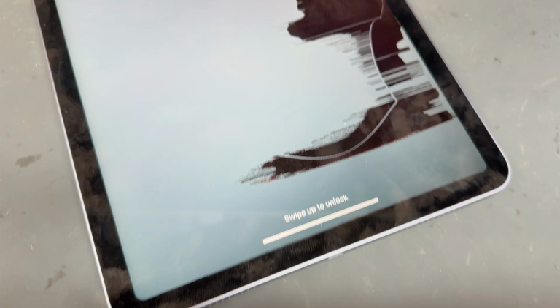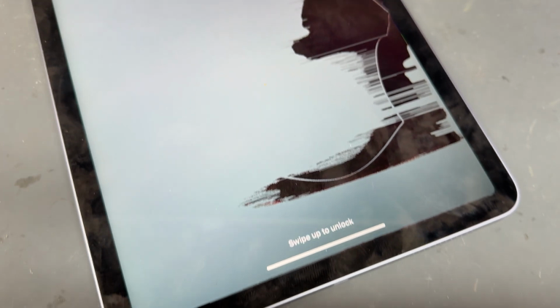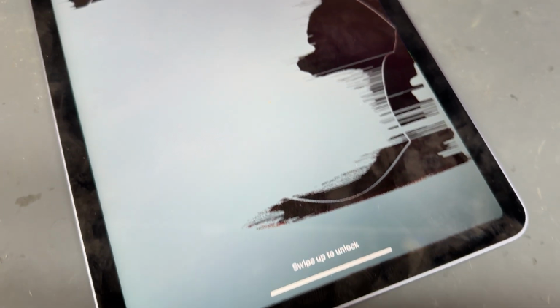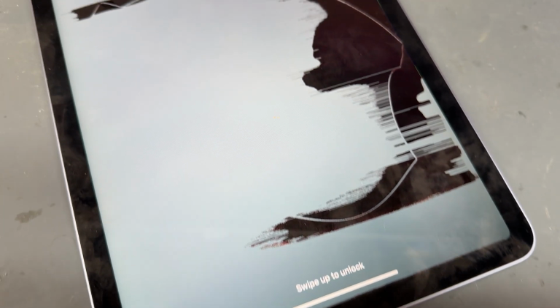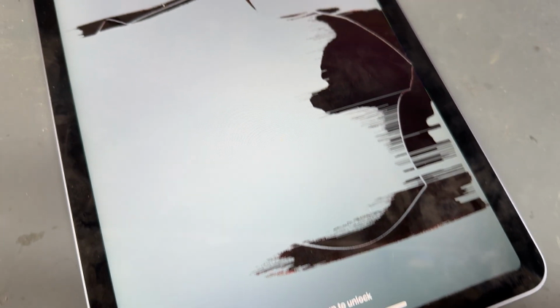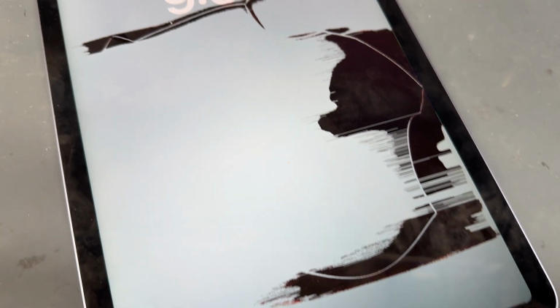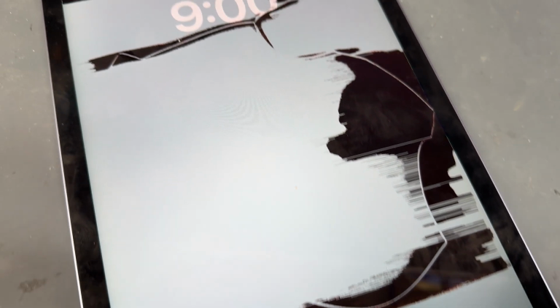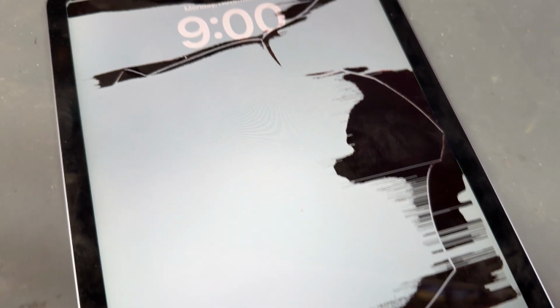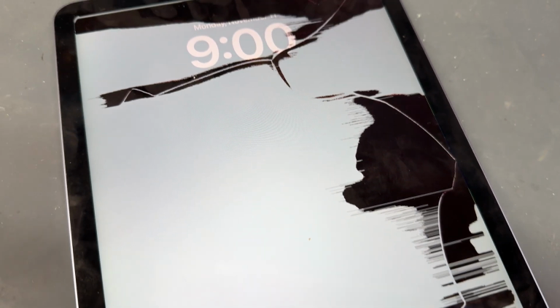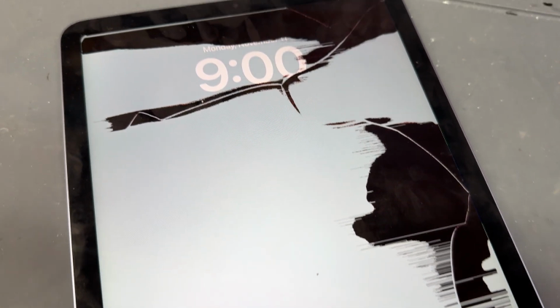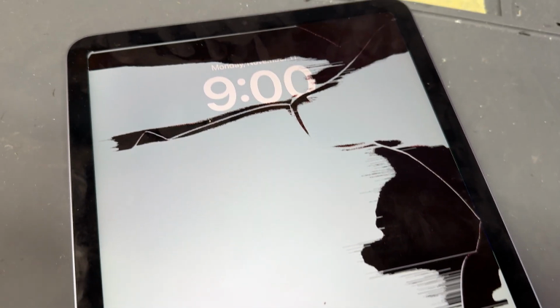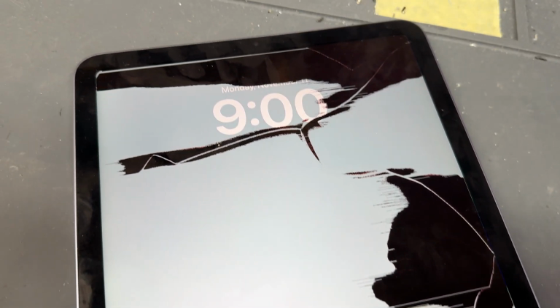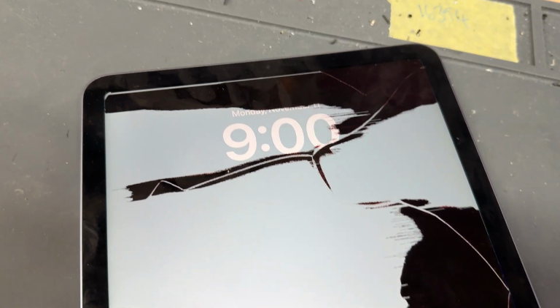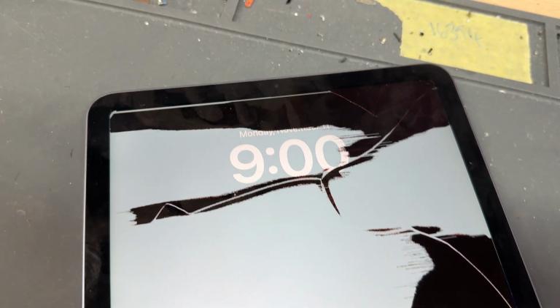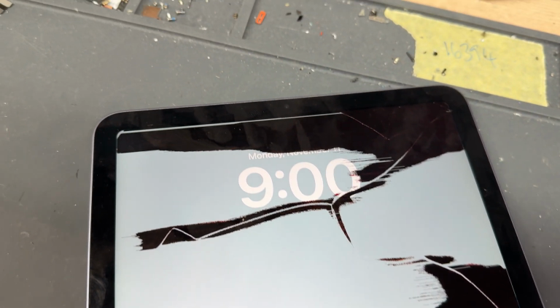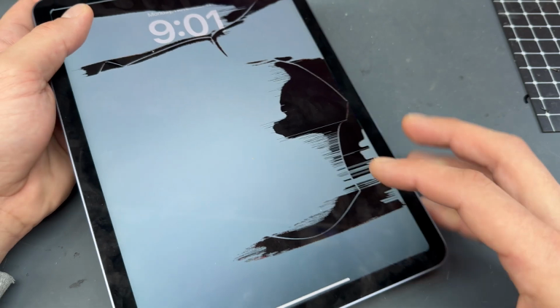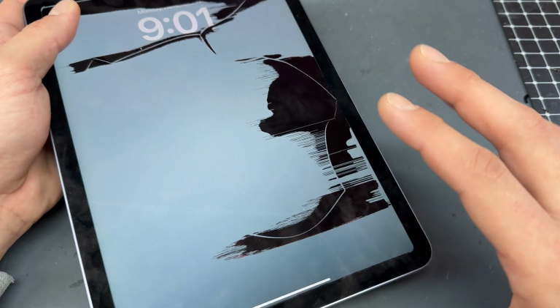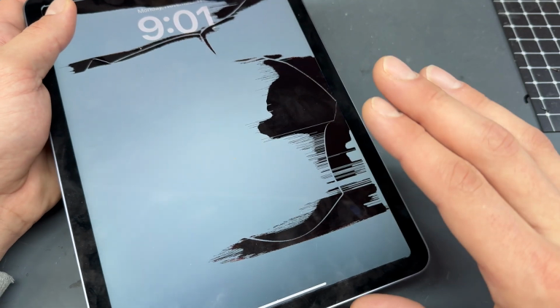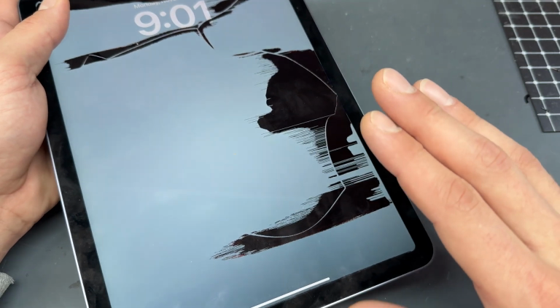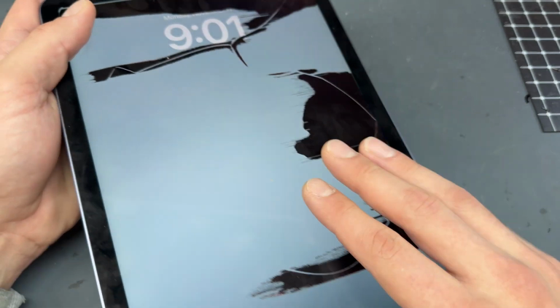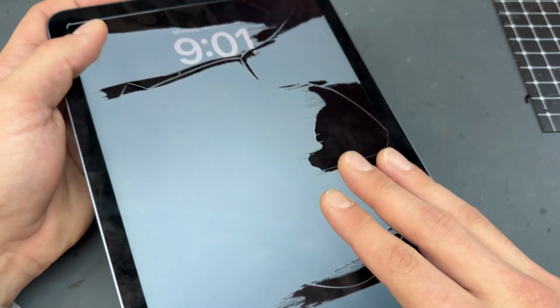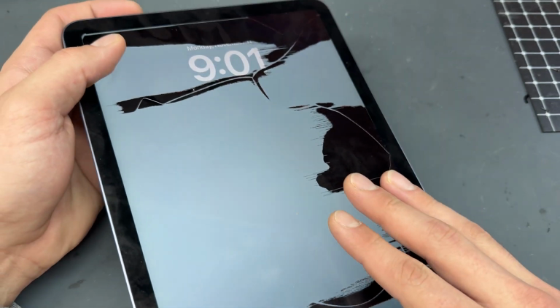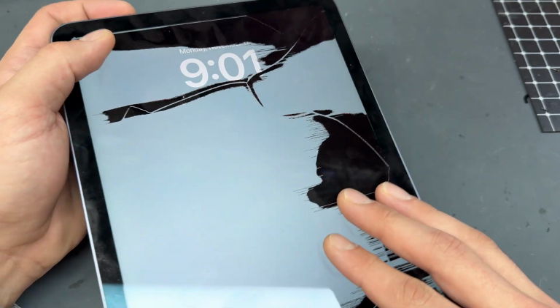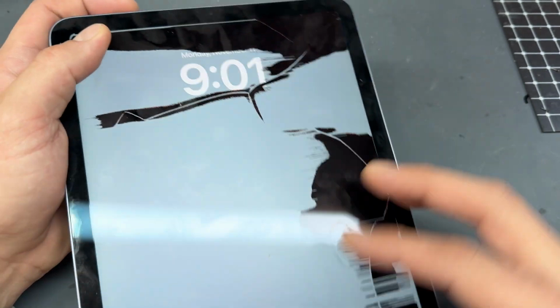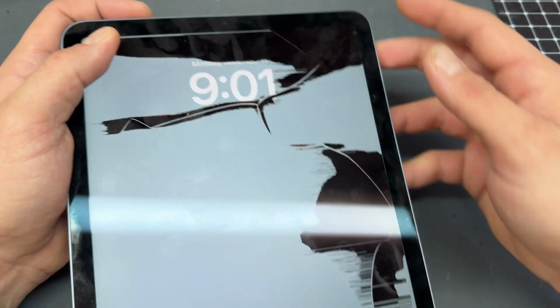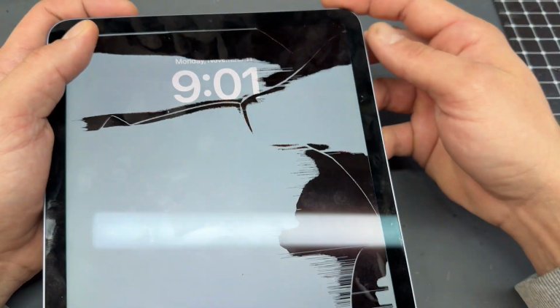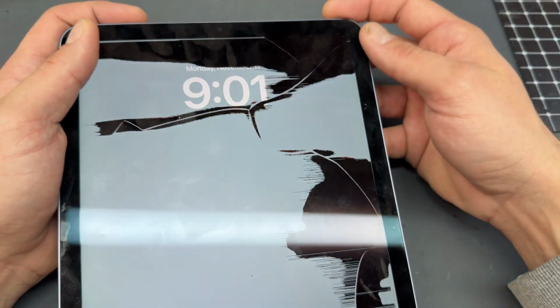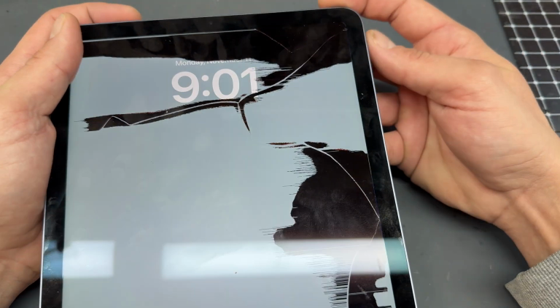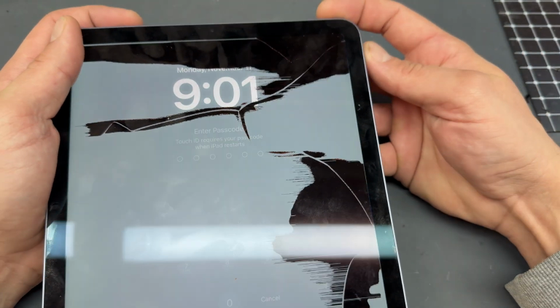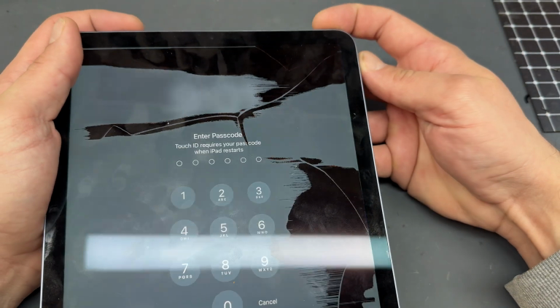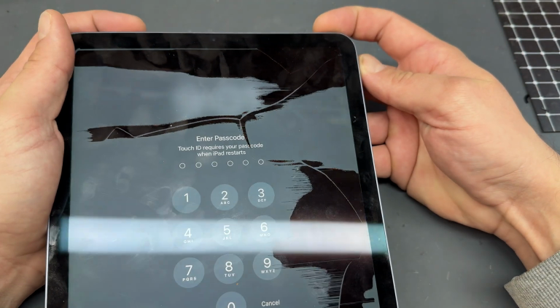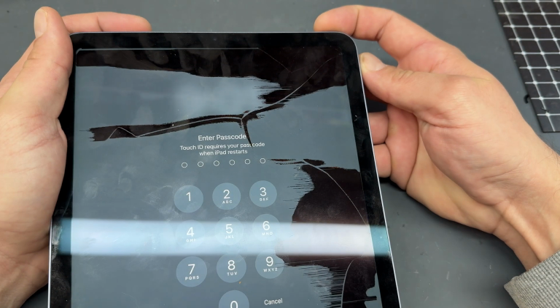In this video I'm going to show you step-by-step instructions on how to replace the front display on the iPad Air 4.